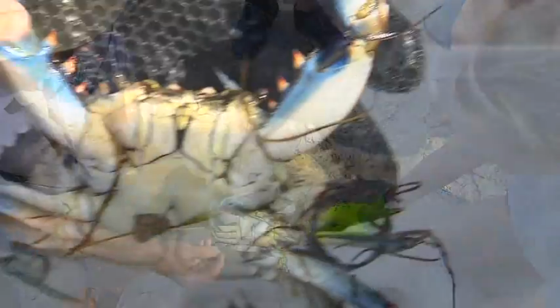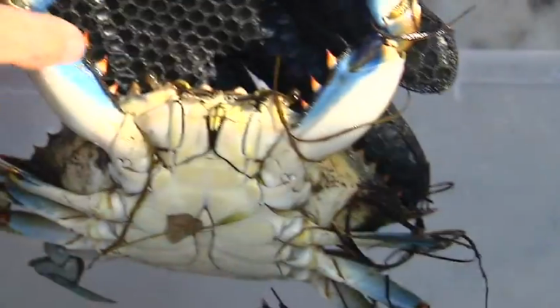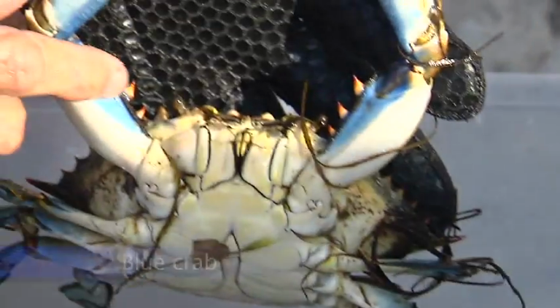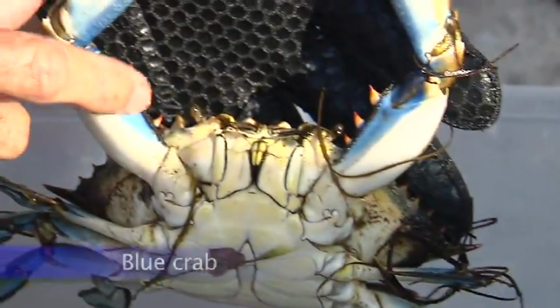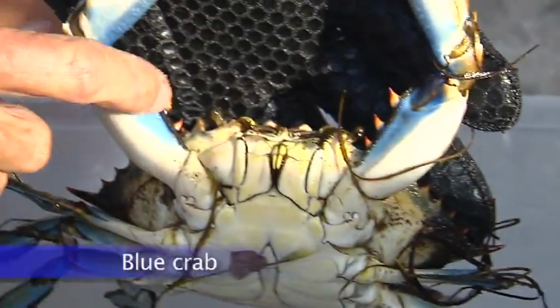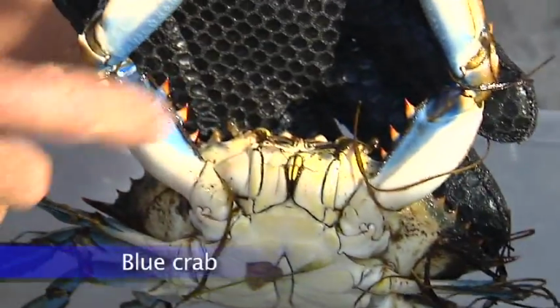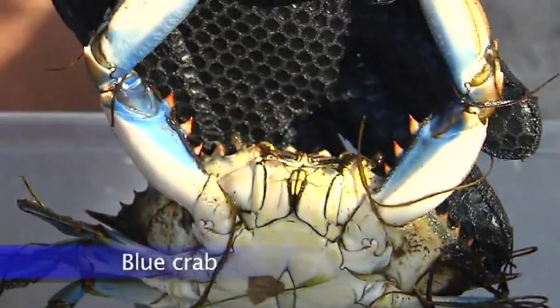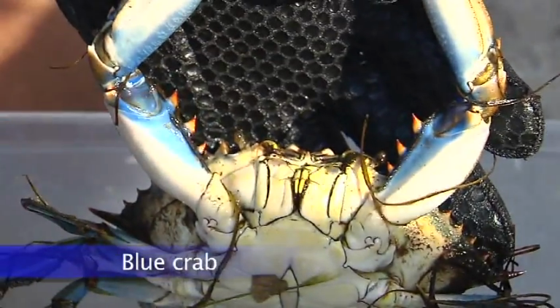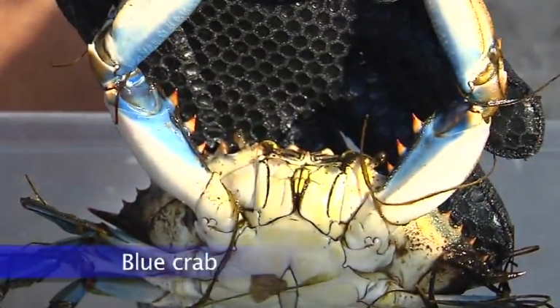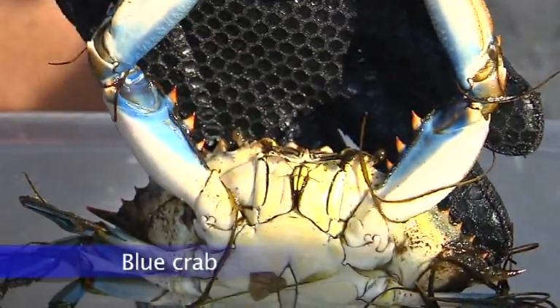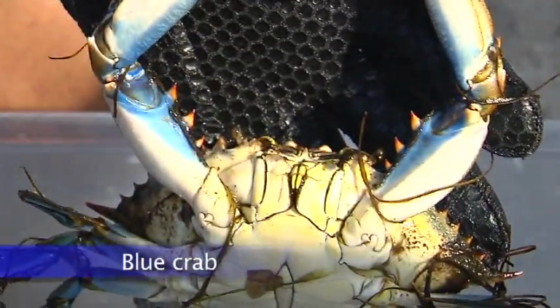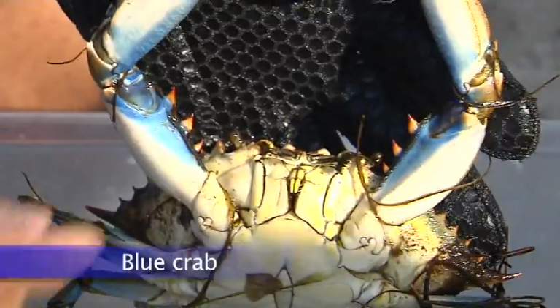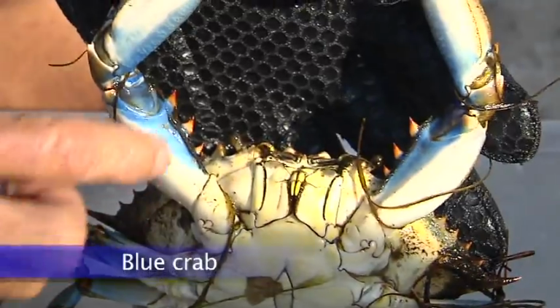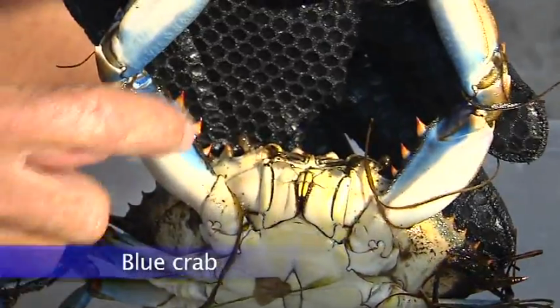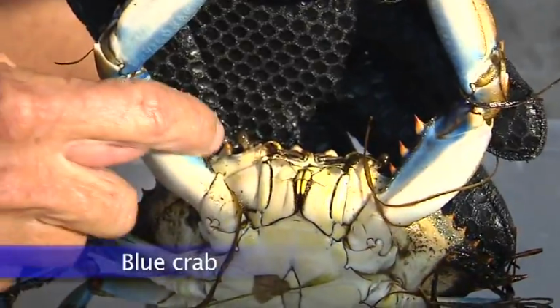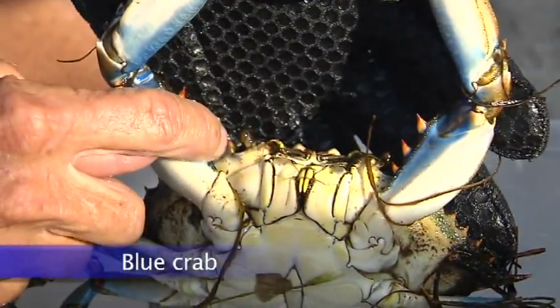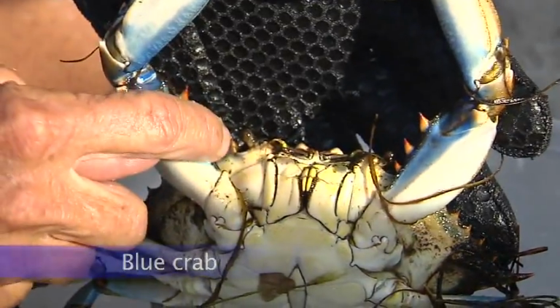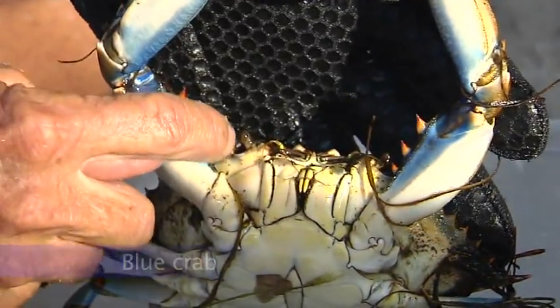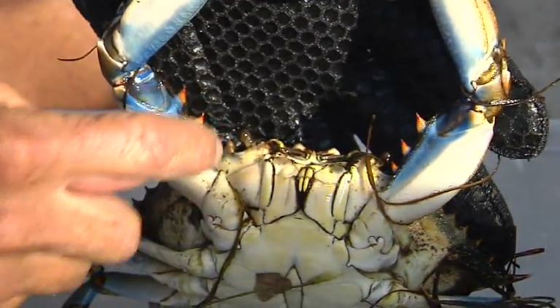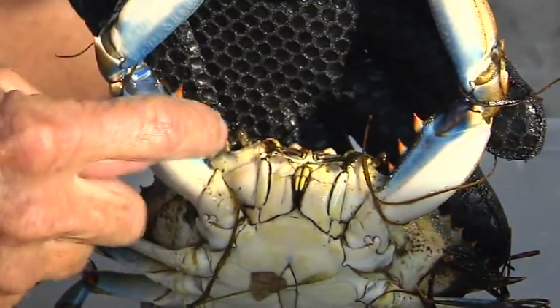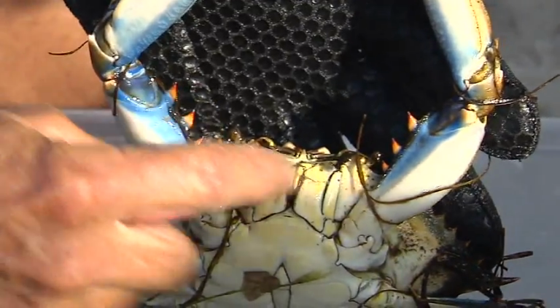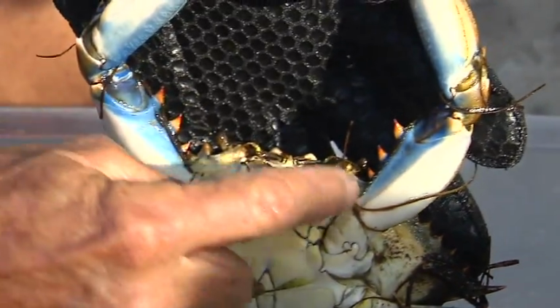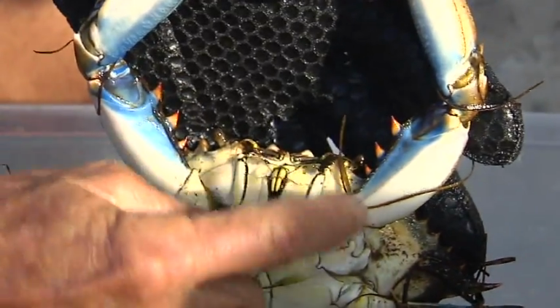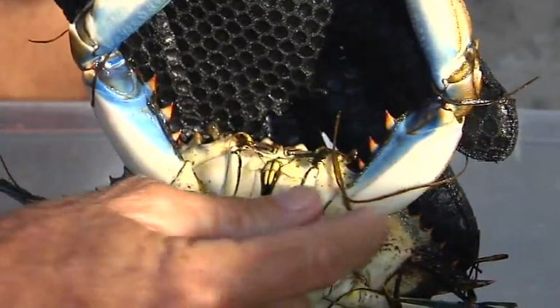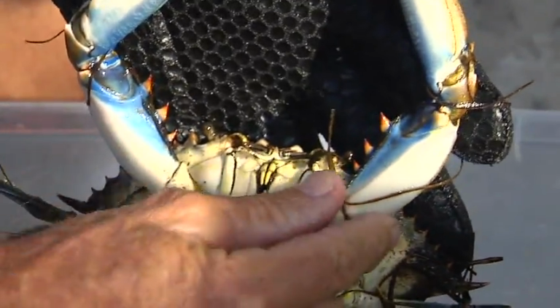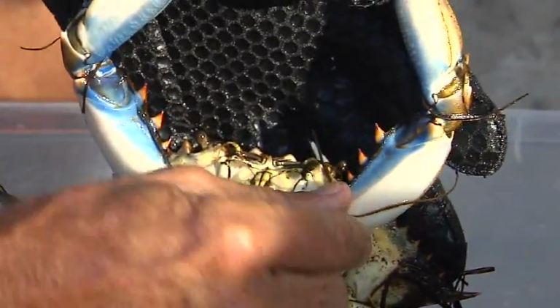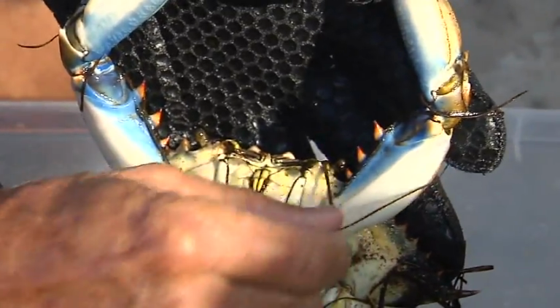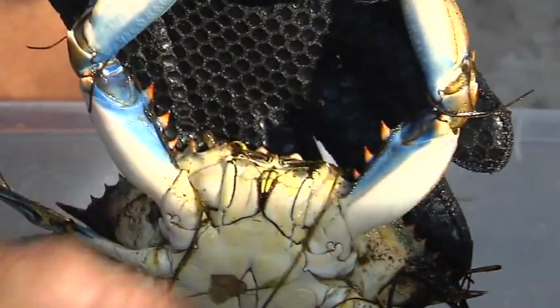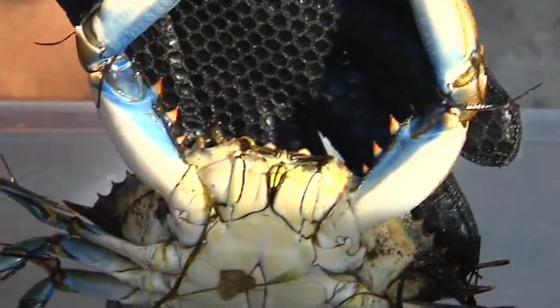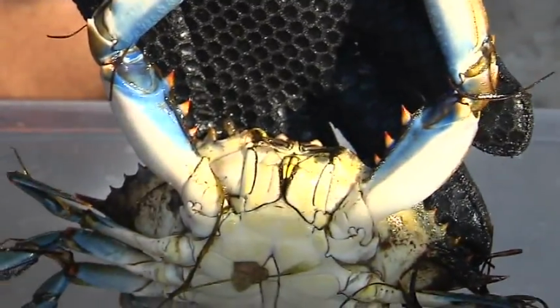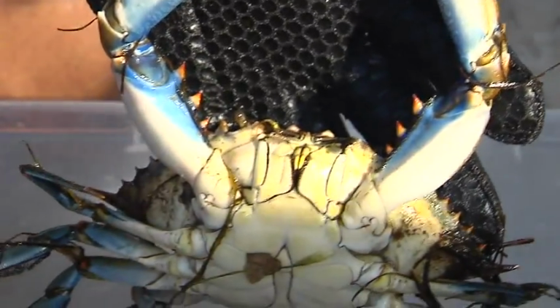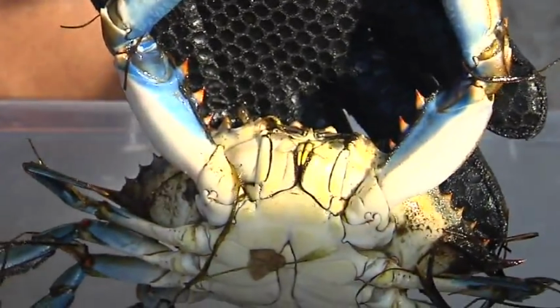Crabs have eyes out on stalks, and you can see that they can stick those eyes out. Of course, when you rub the seagrasses across them, they pull their eyes back in.